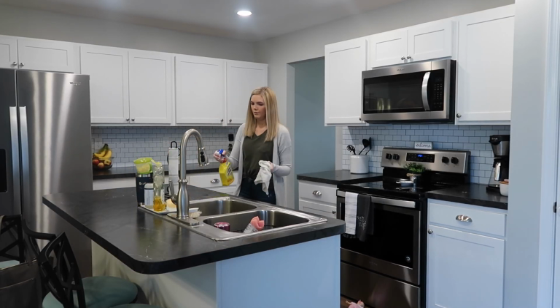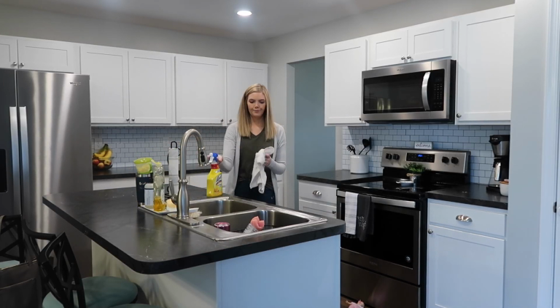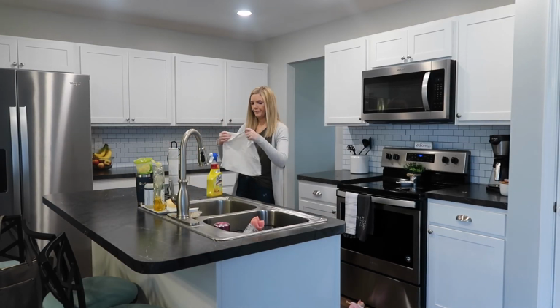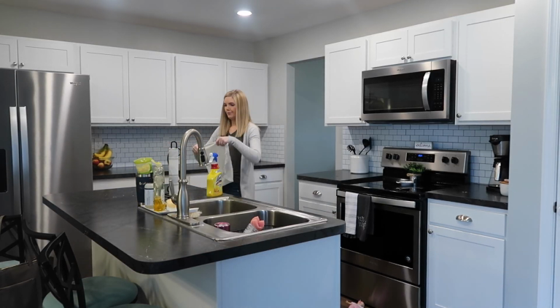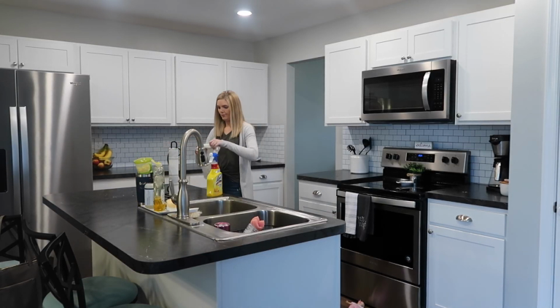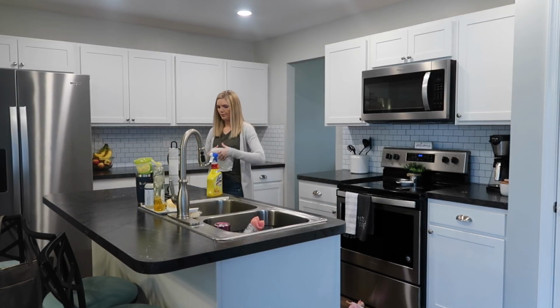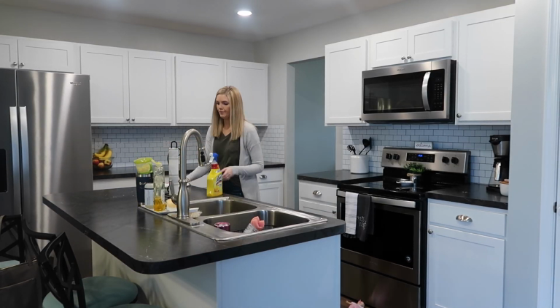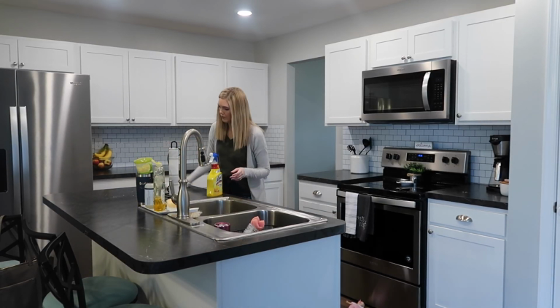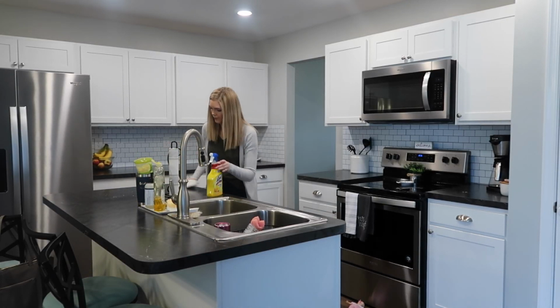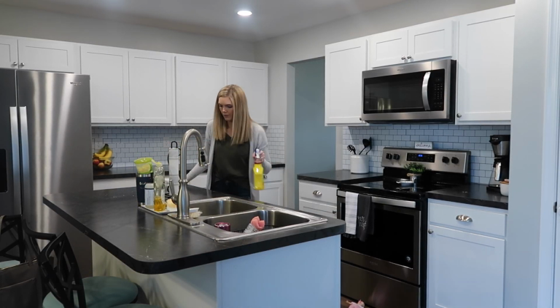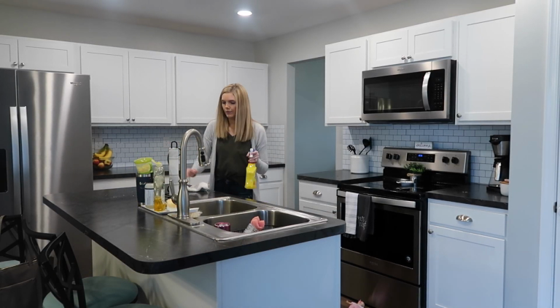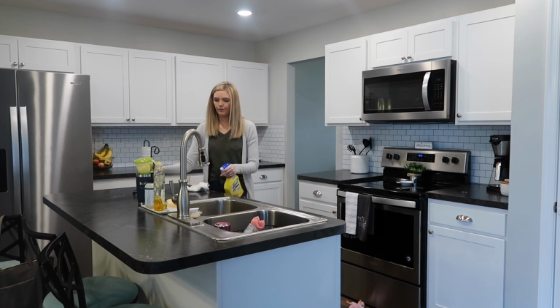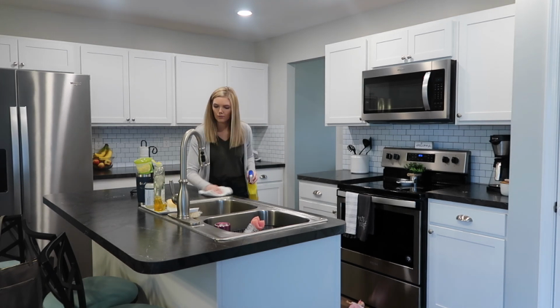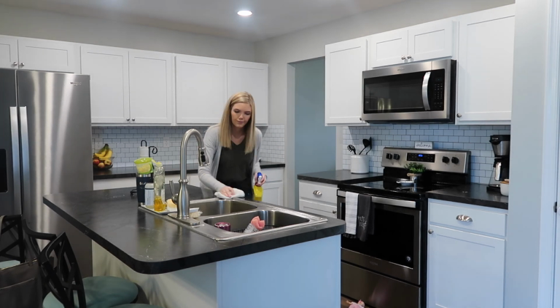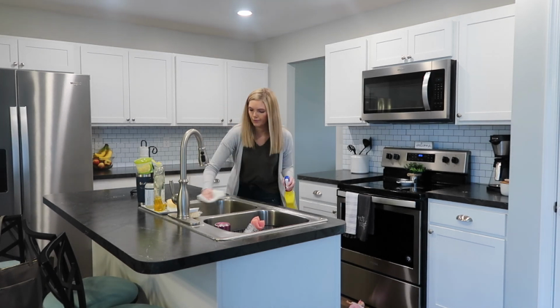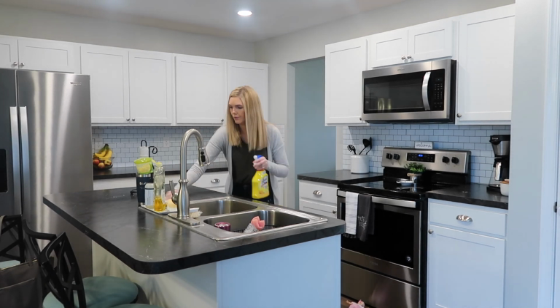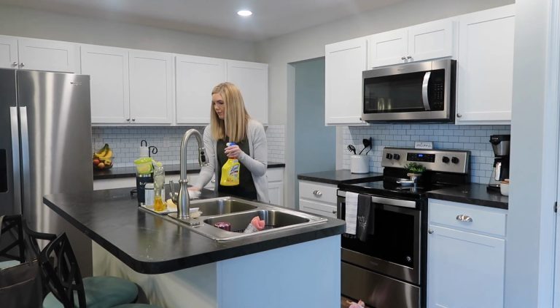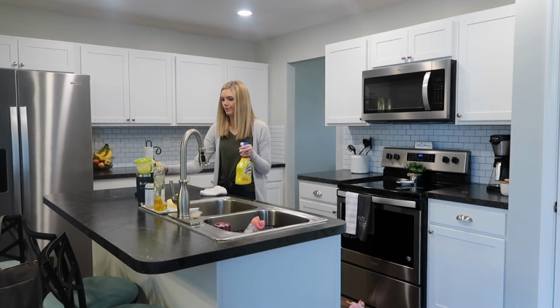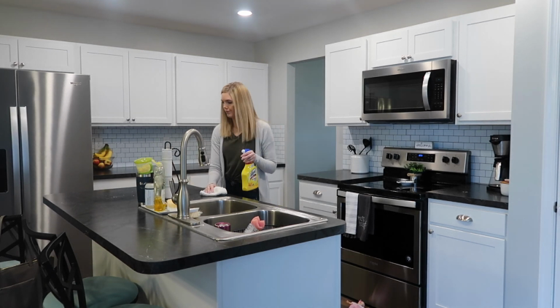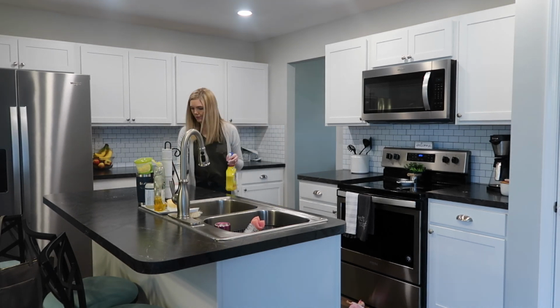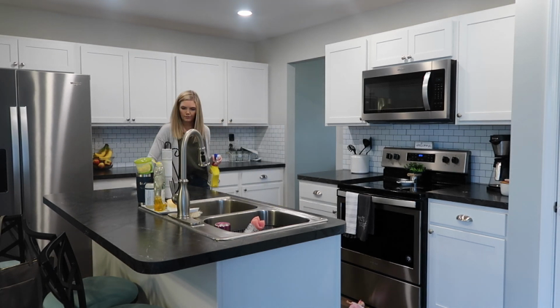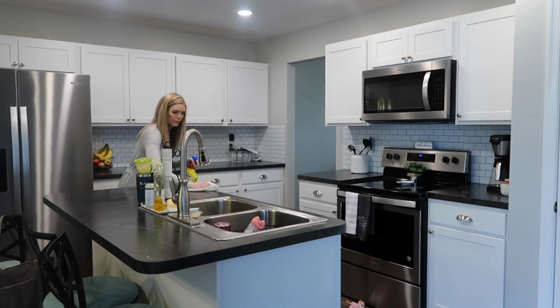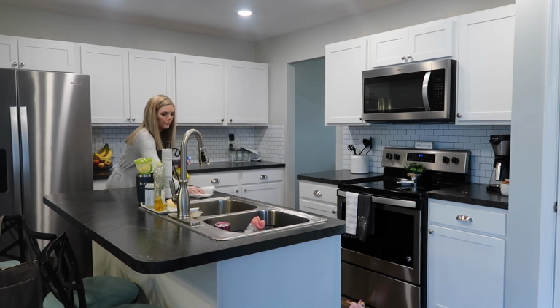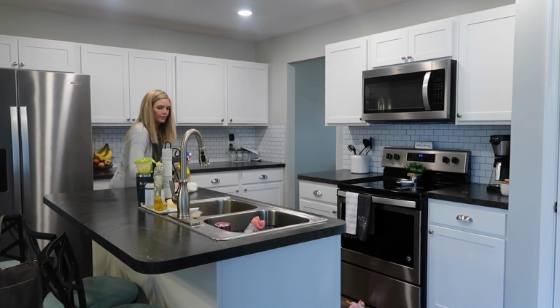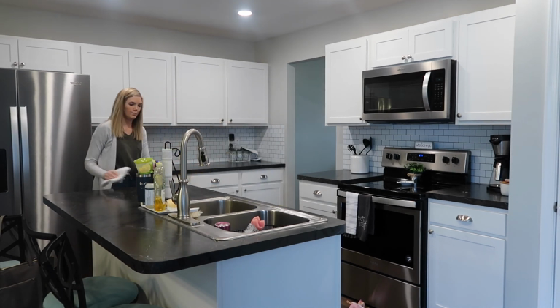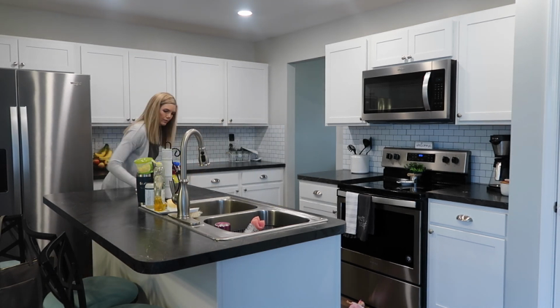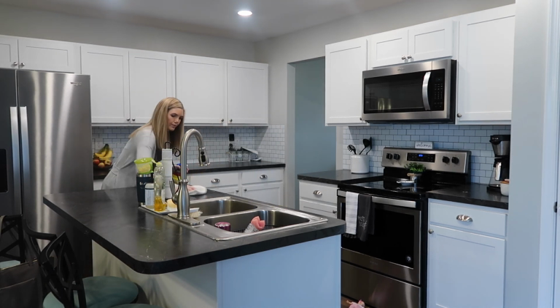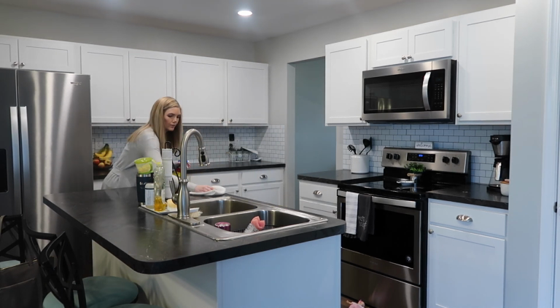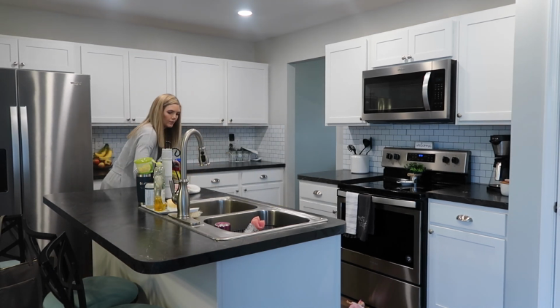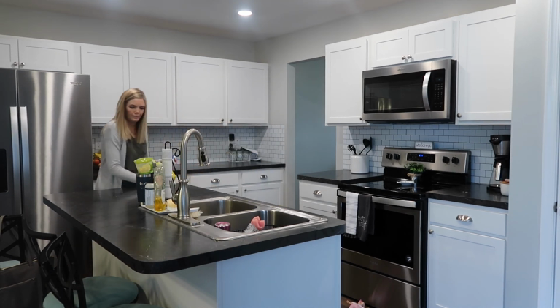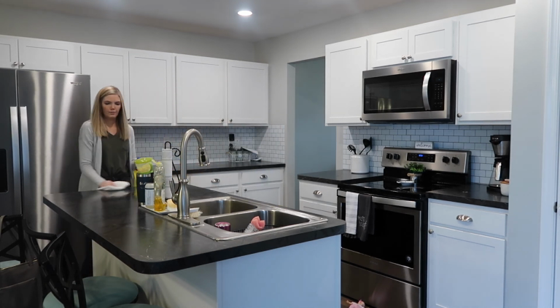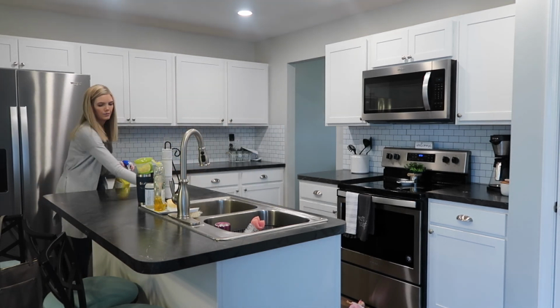The last thing that I'm going to be doing in the kitchen is just cleaning off the countertops and then I'm going to clean my kids' table as well.